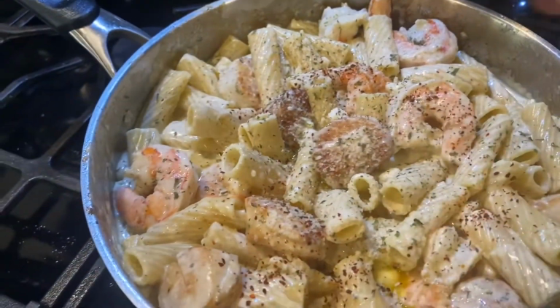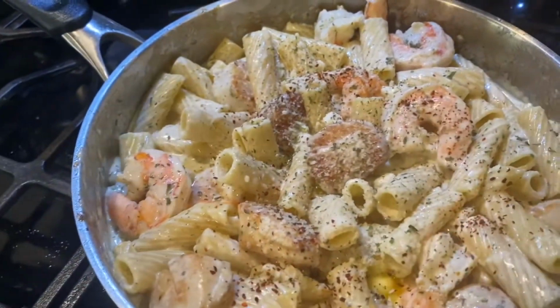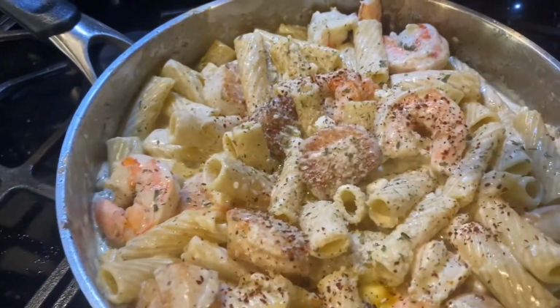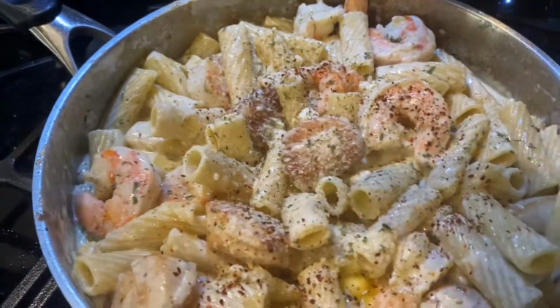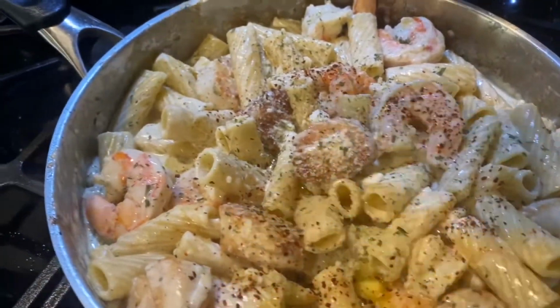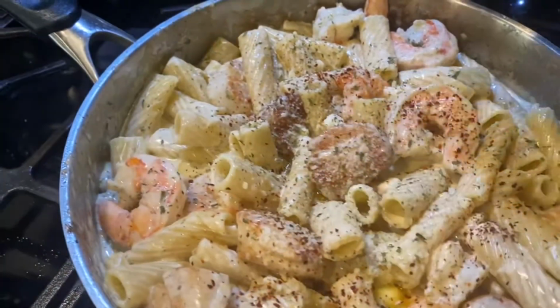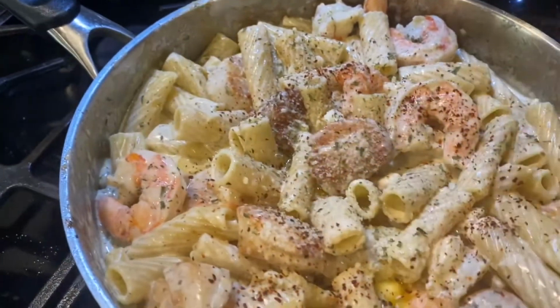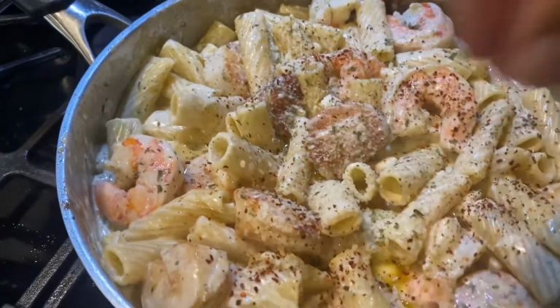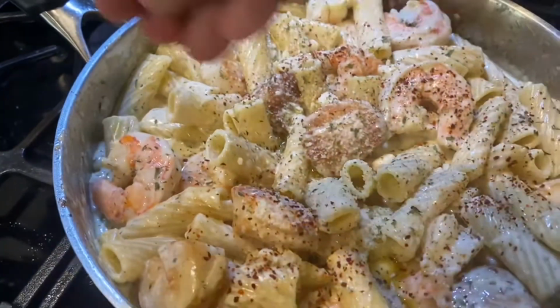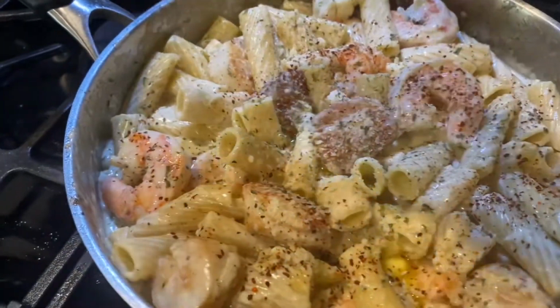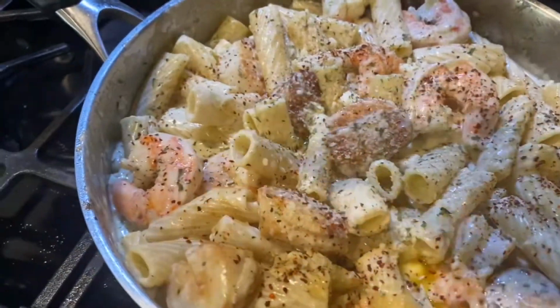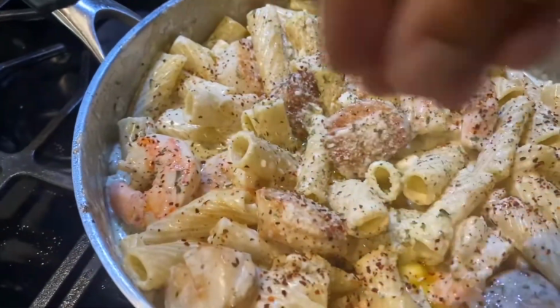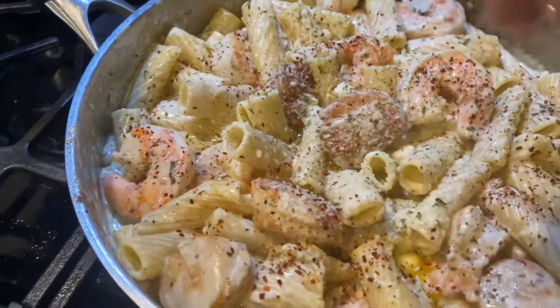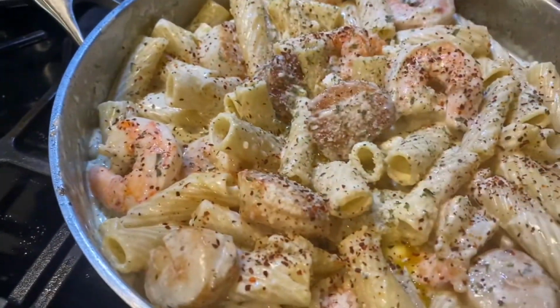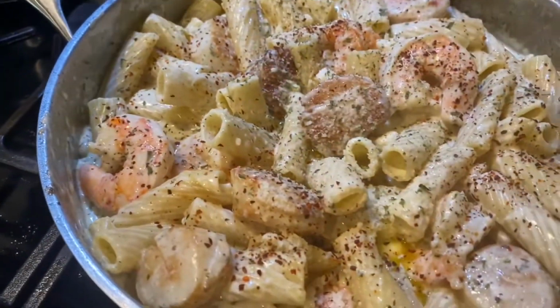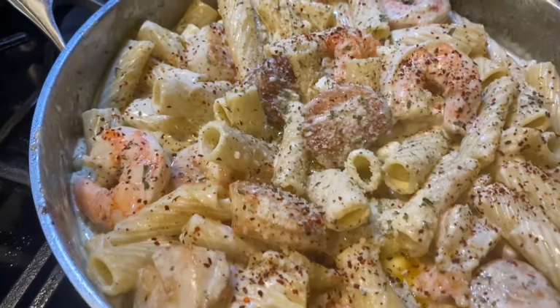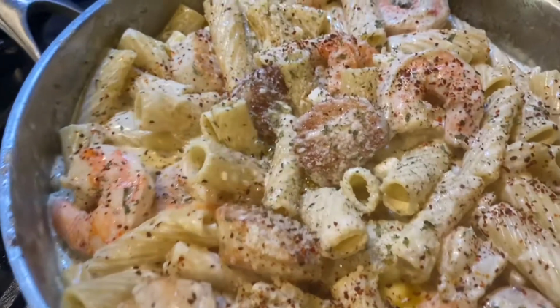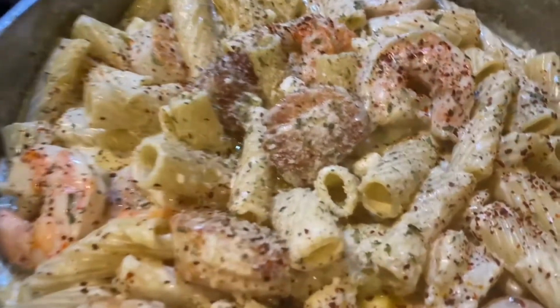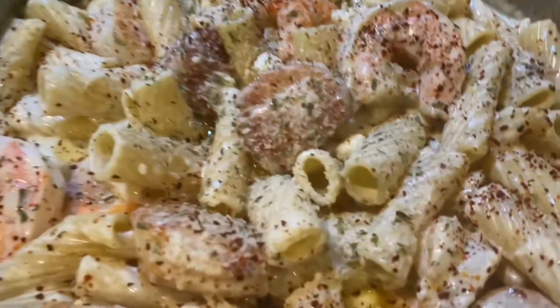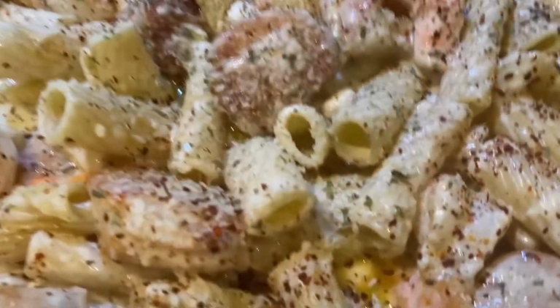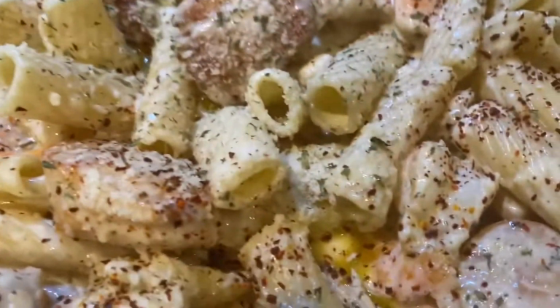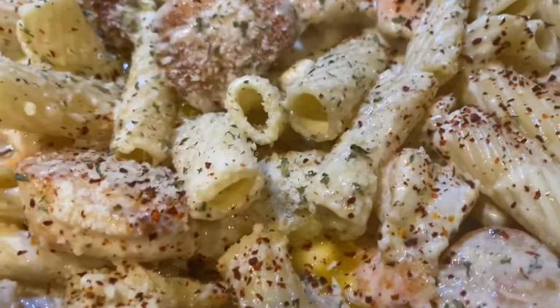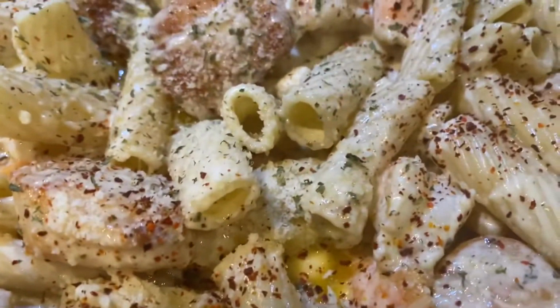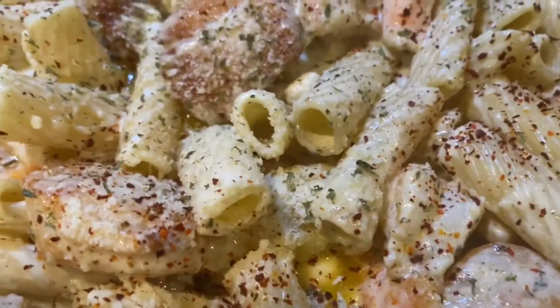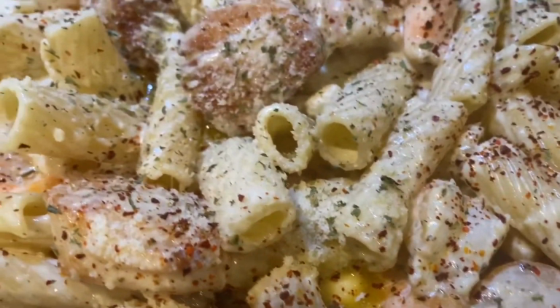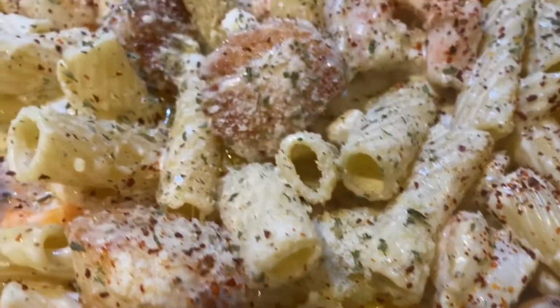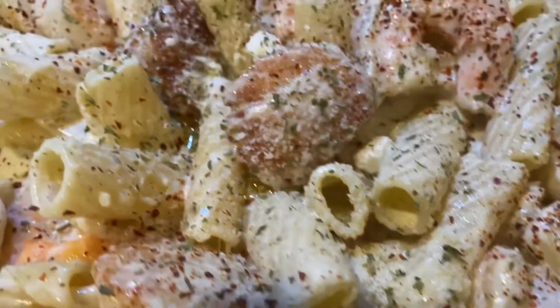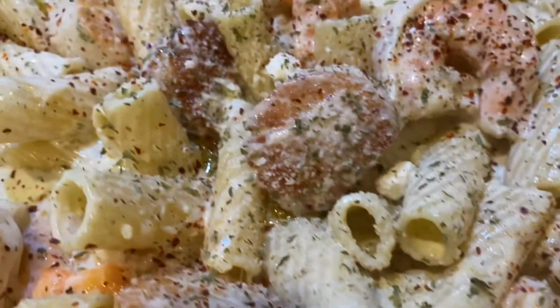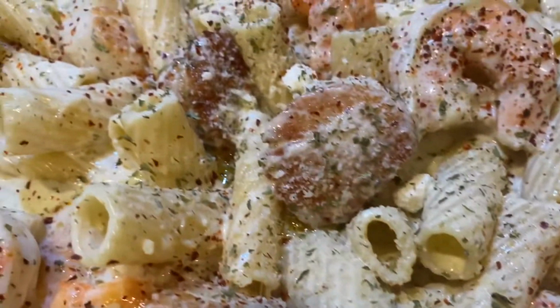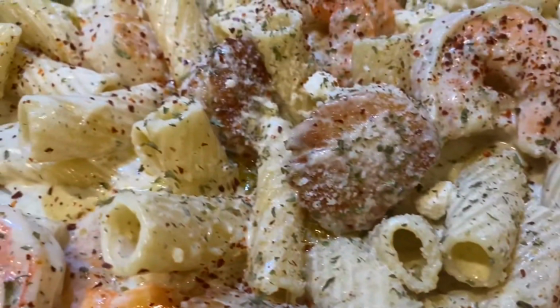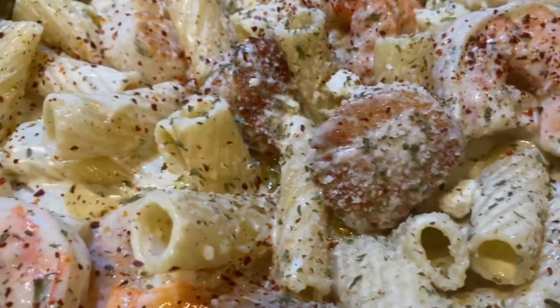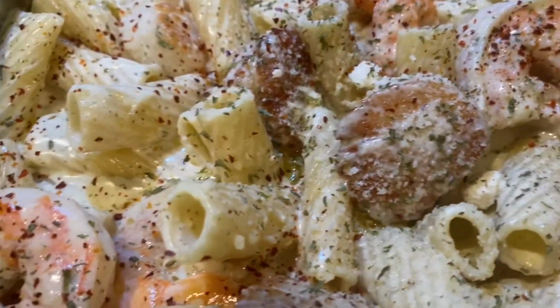Thank you guys for watching. Please like, comment, share, and subscribe — I hope y'all enjoyed this dish. Bye bye!